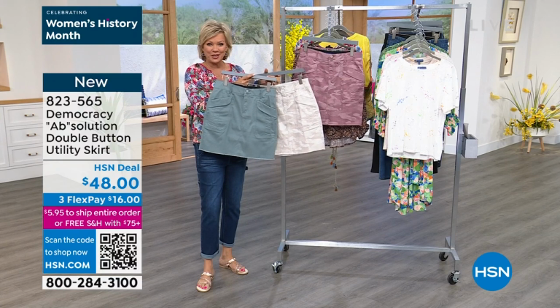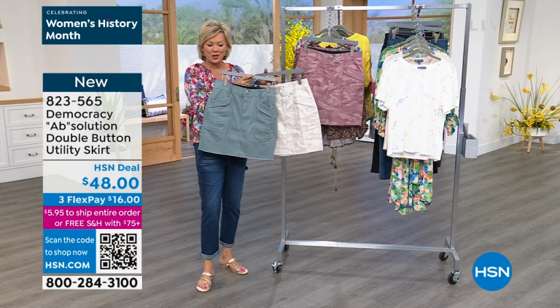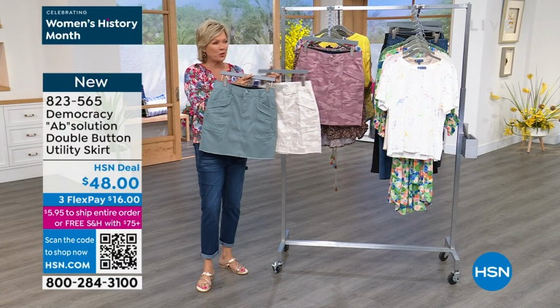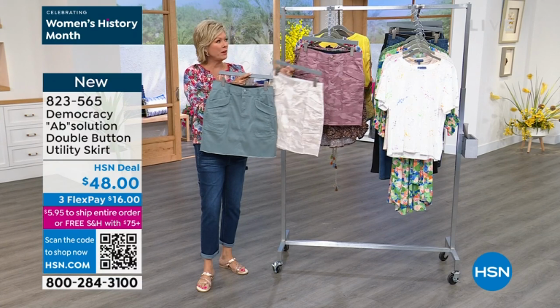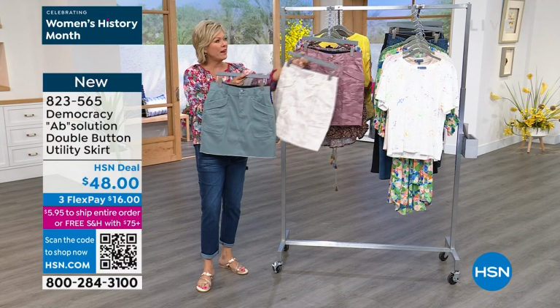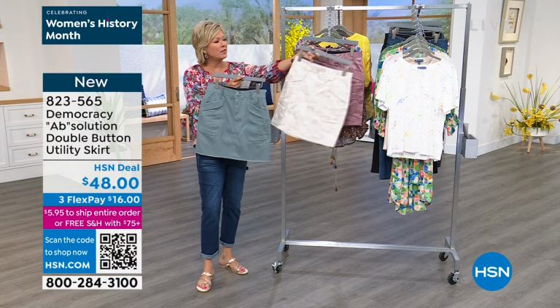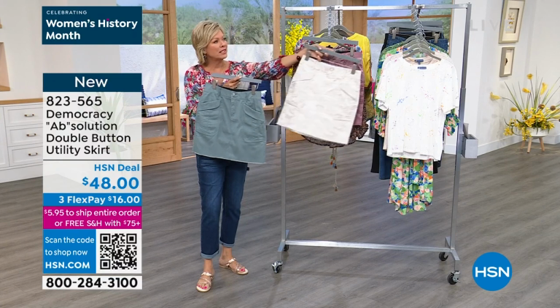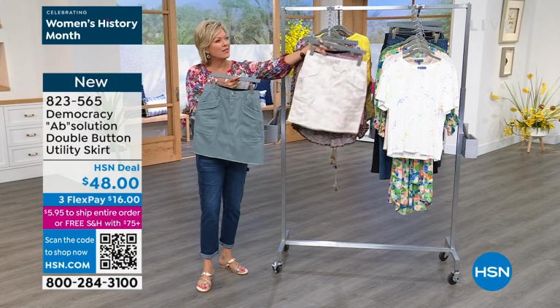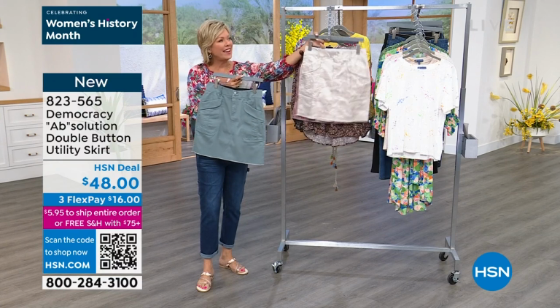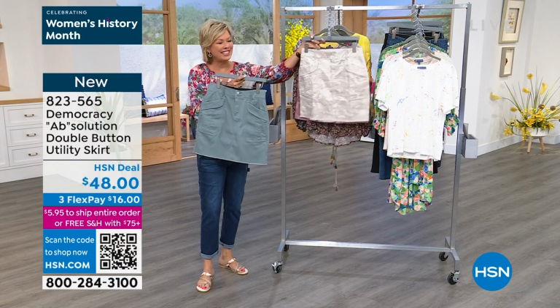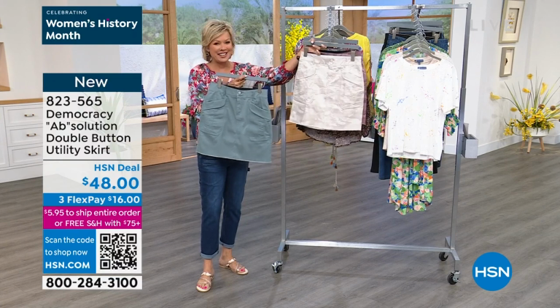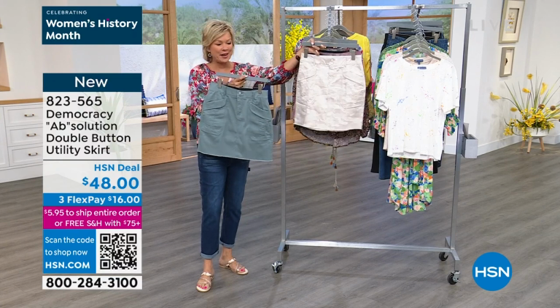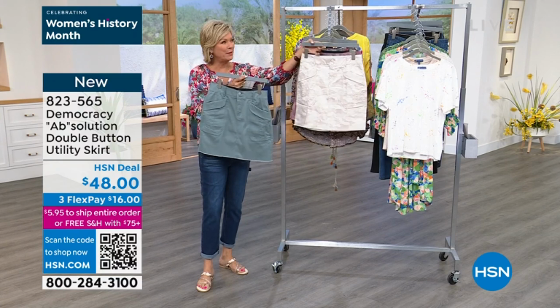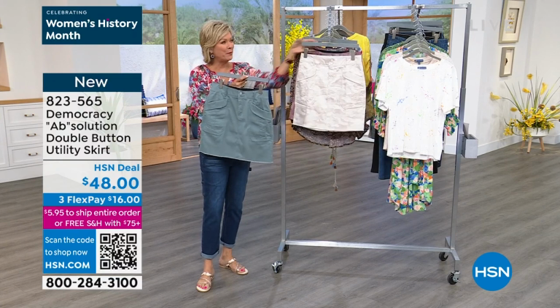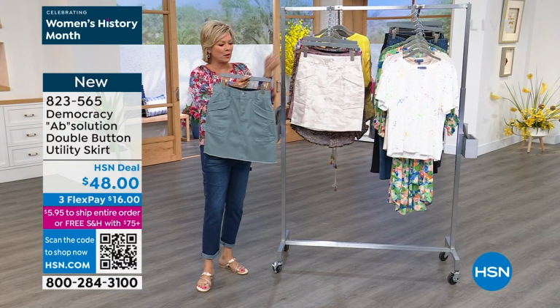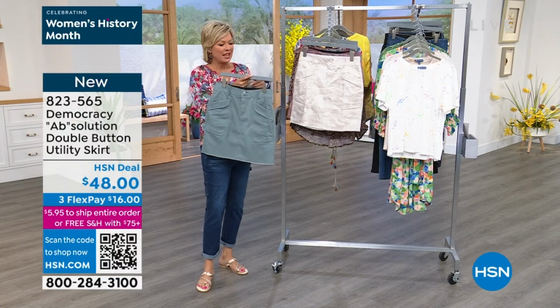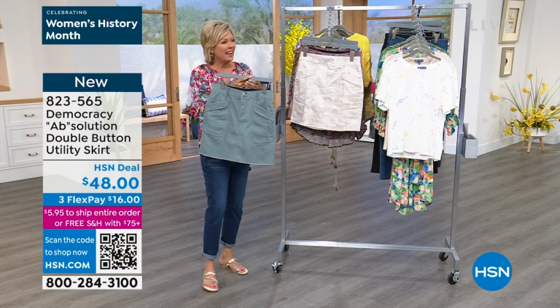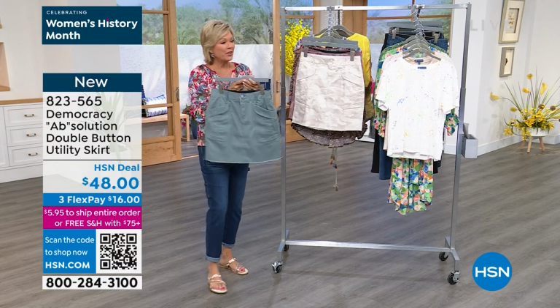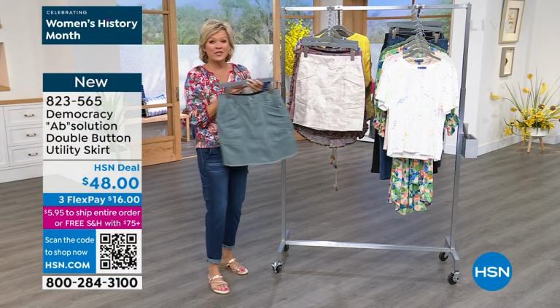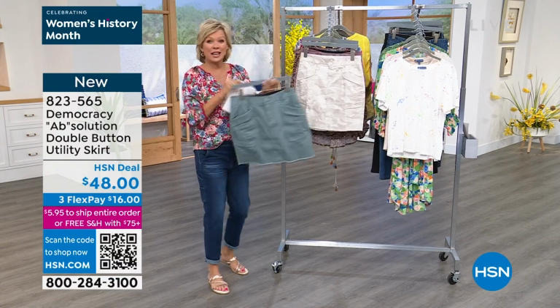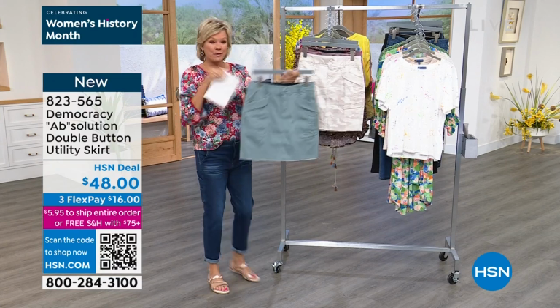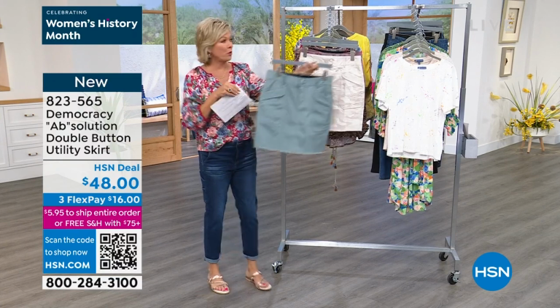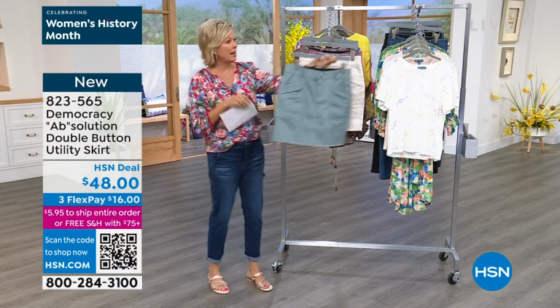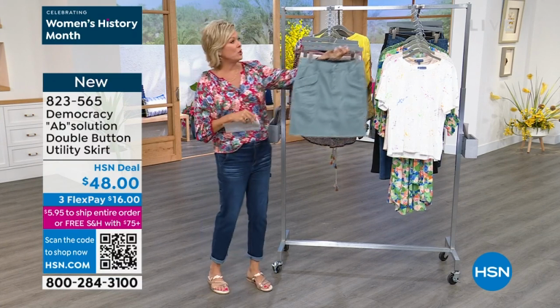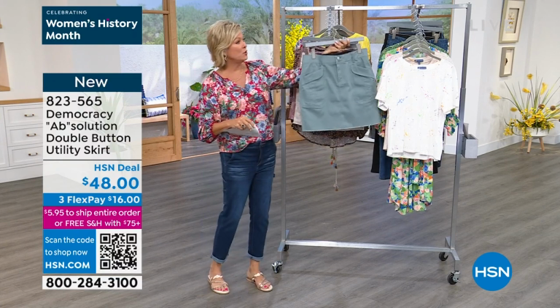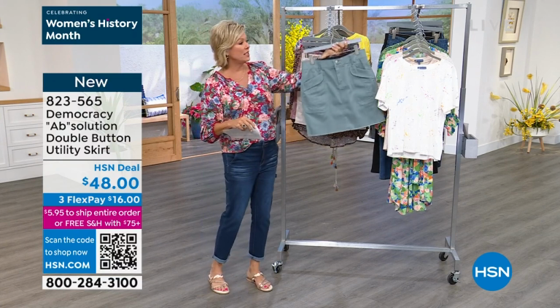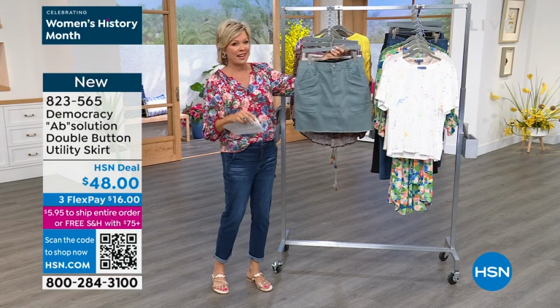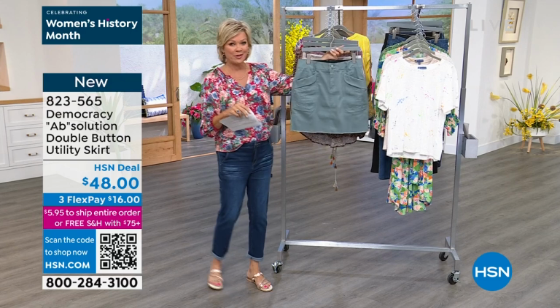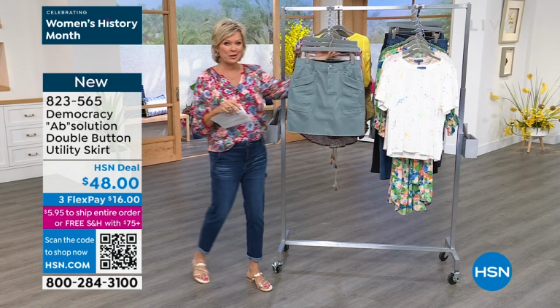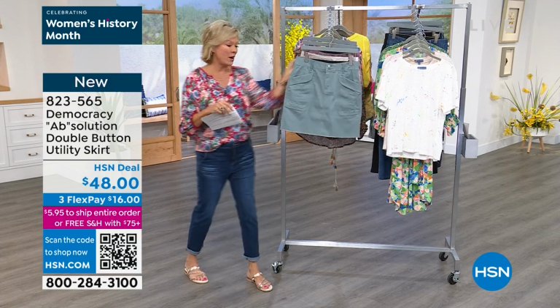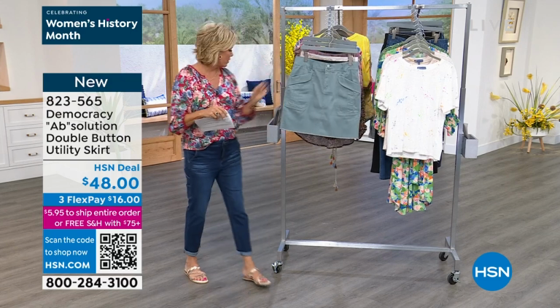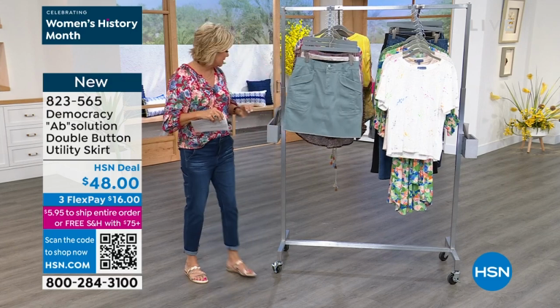8-2-3-5-6-5 is the item number. First of its kind, brand new today from Democracy.